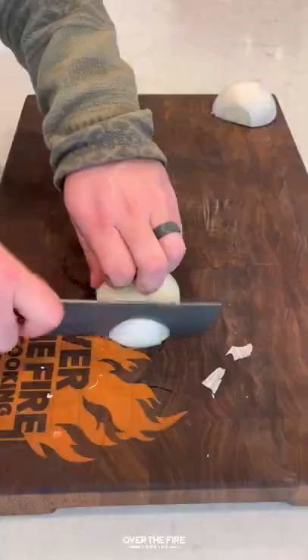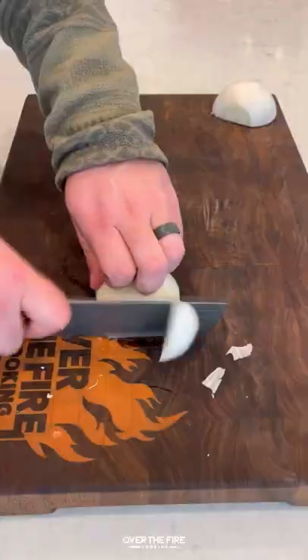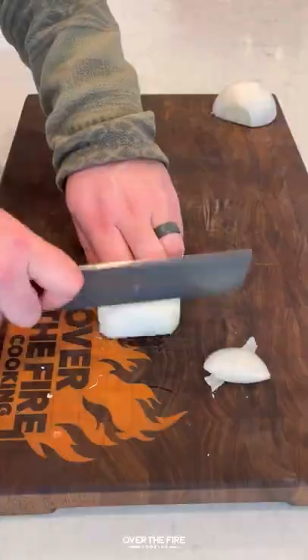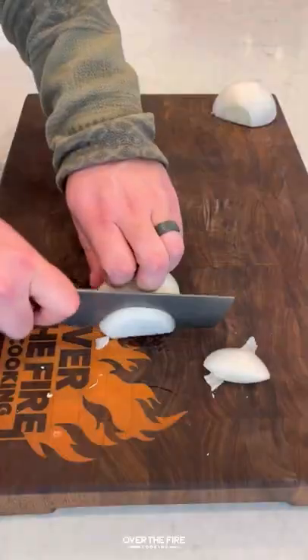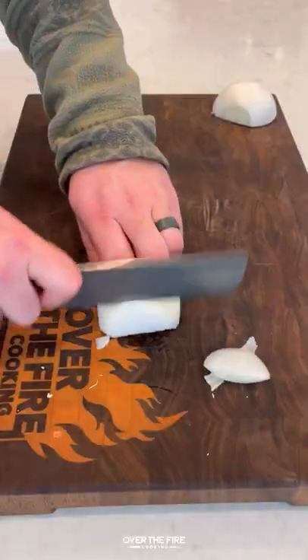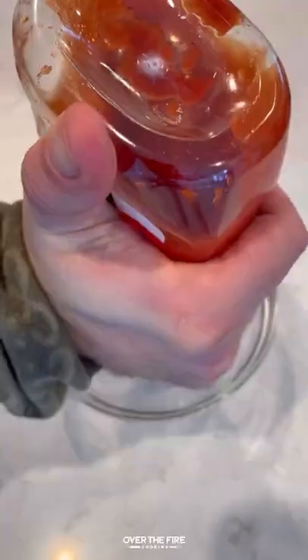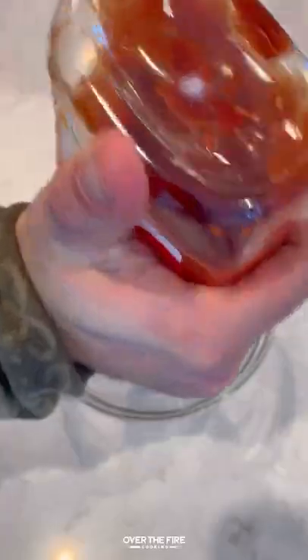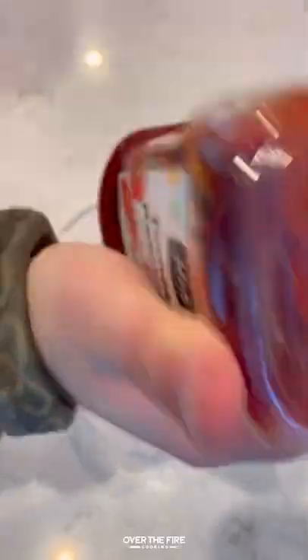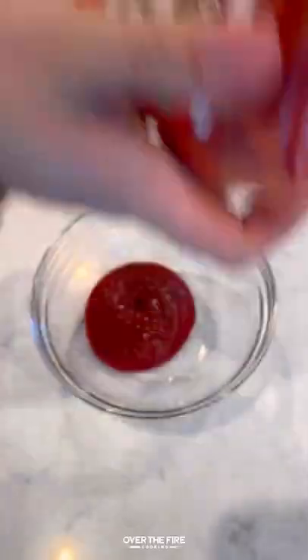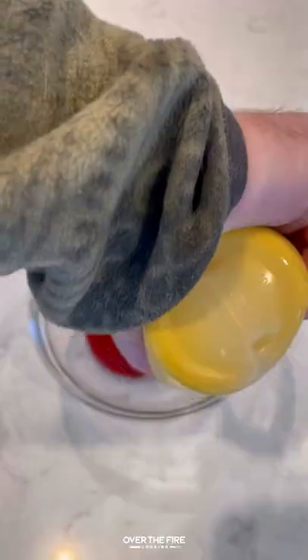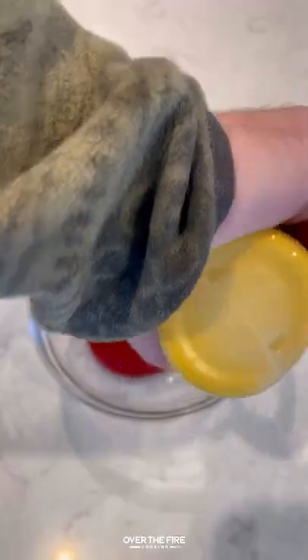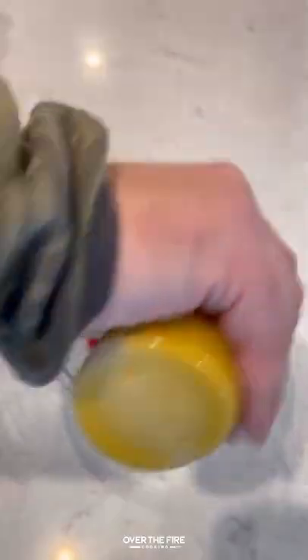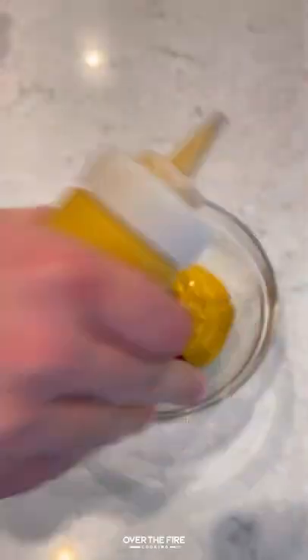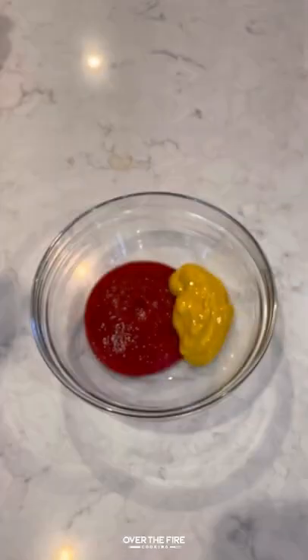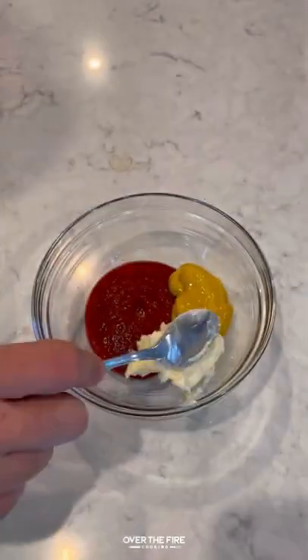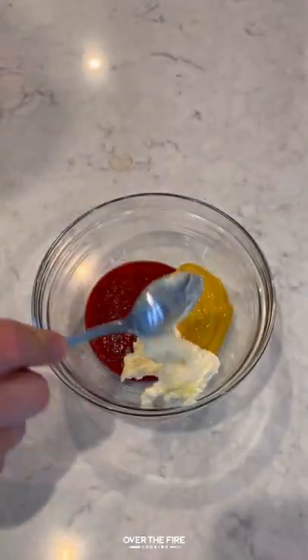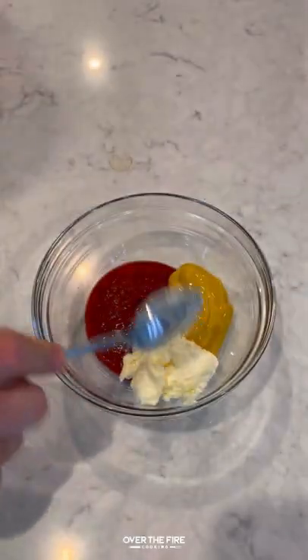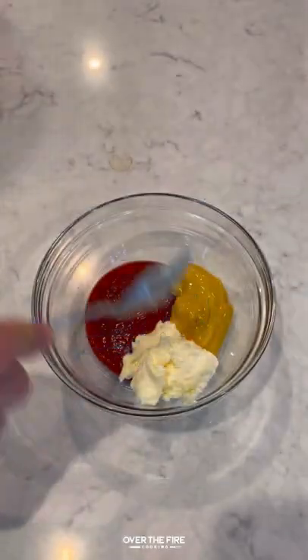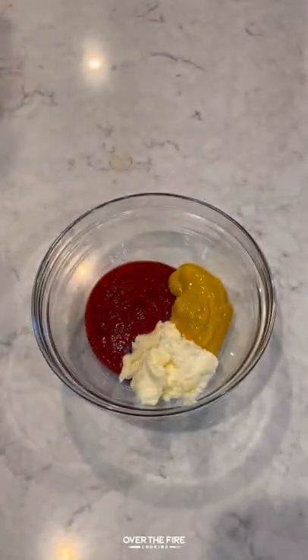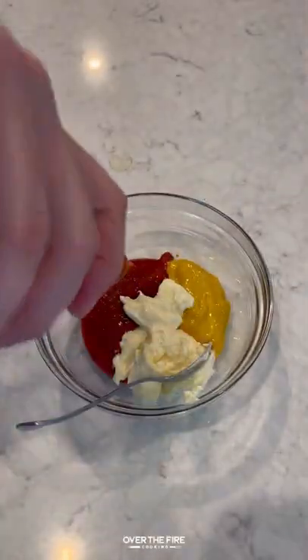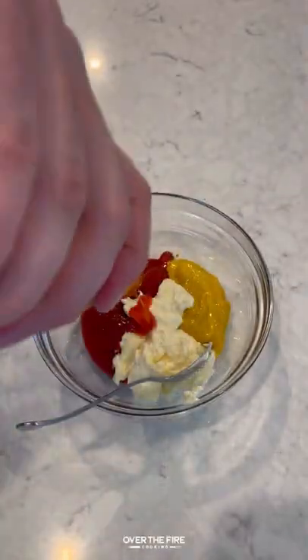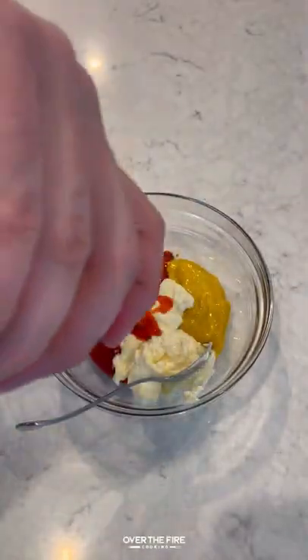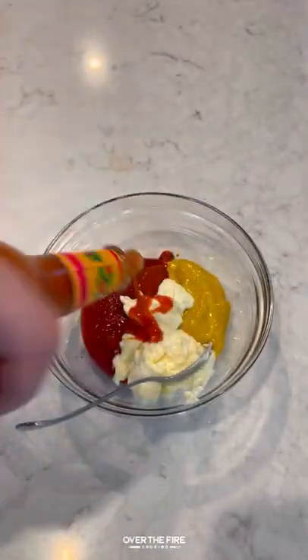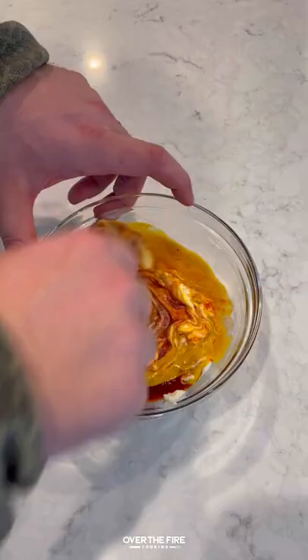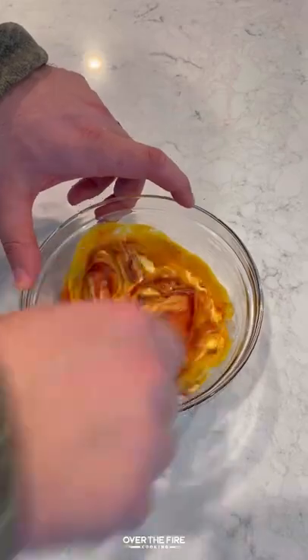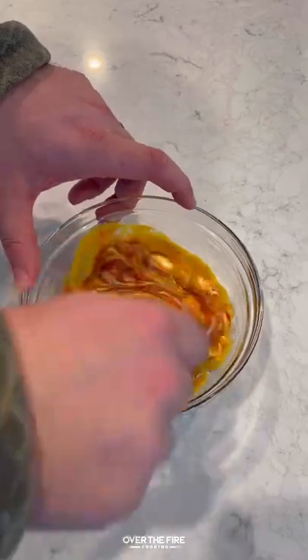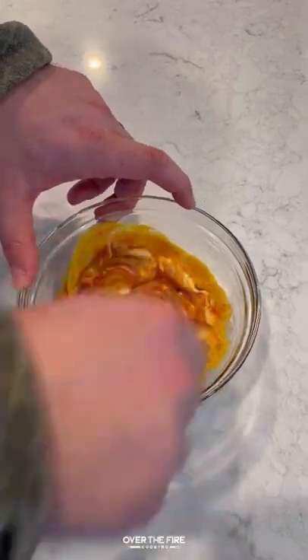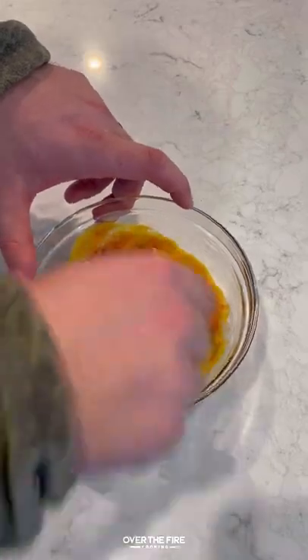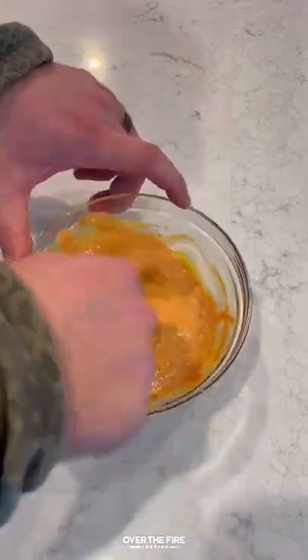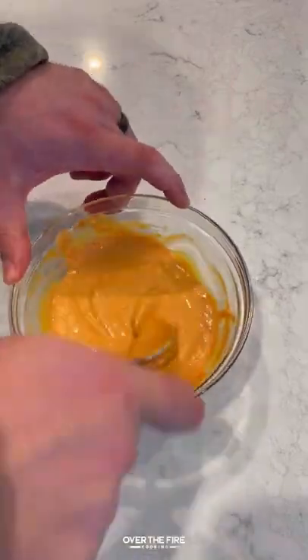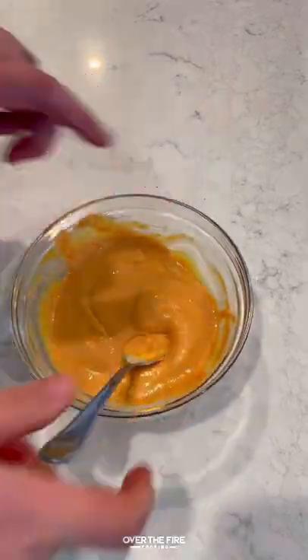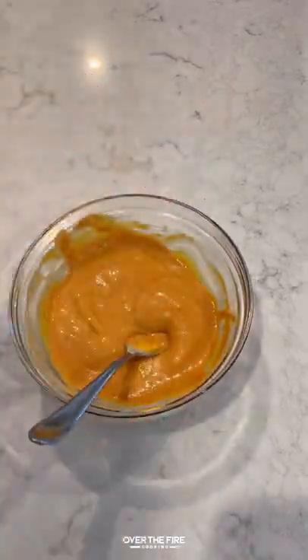Chopping up some white onion. I'm going to mix together some mustard, ketchup, hot sauce, and mayo for an epic sauce.